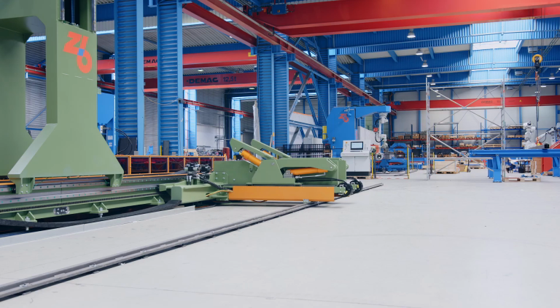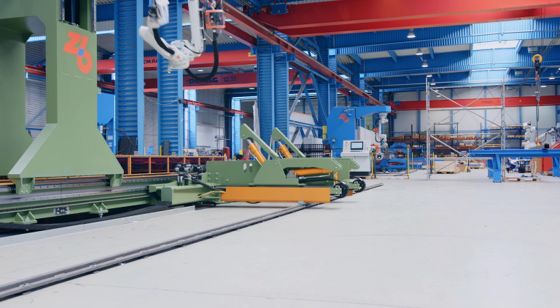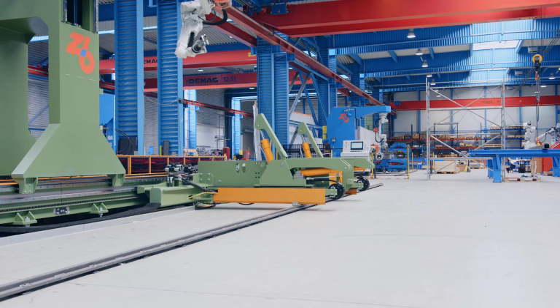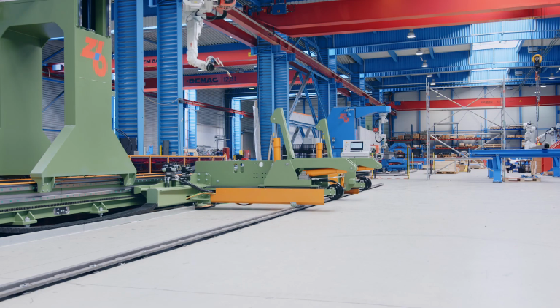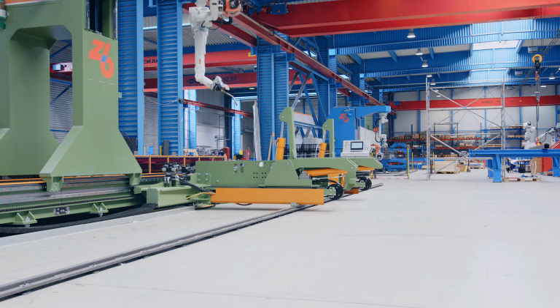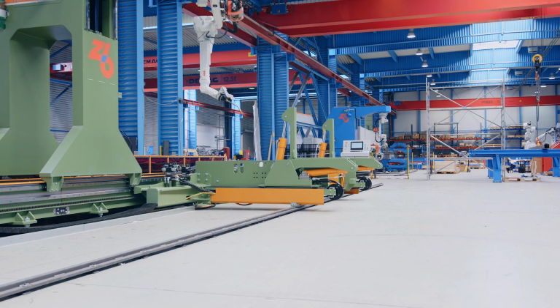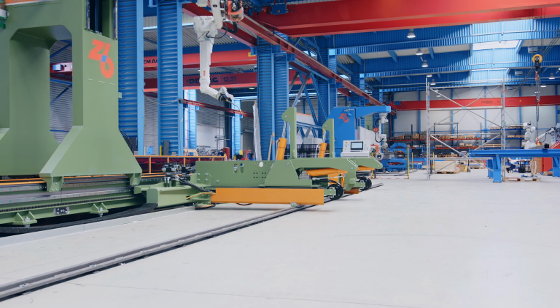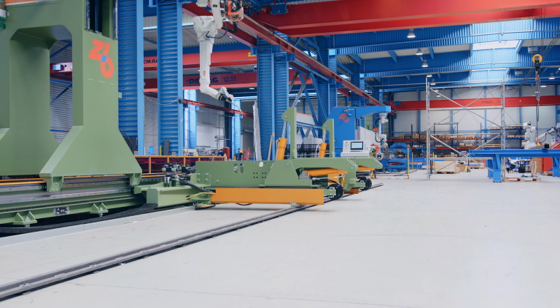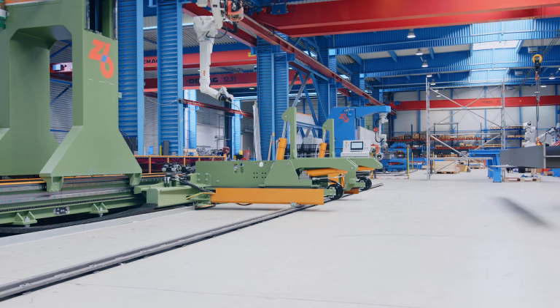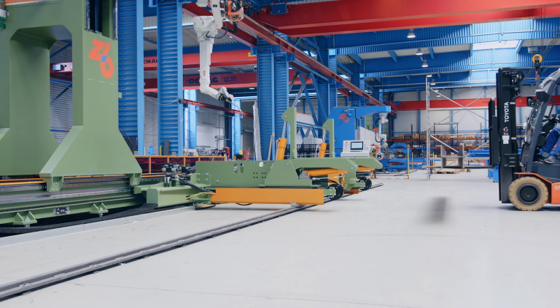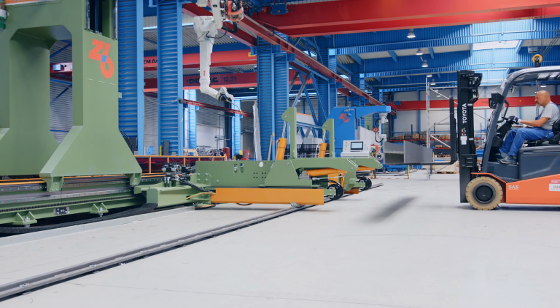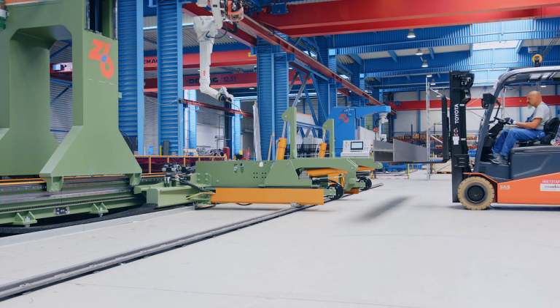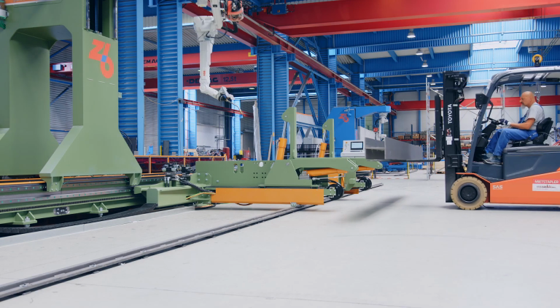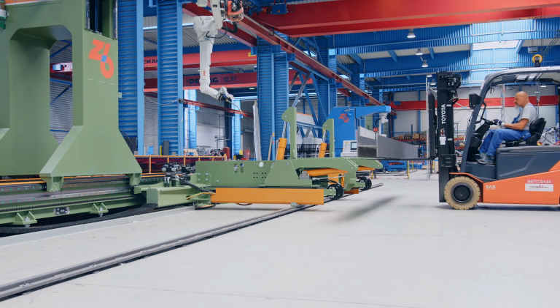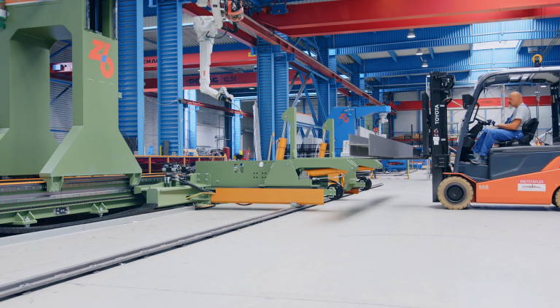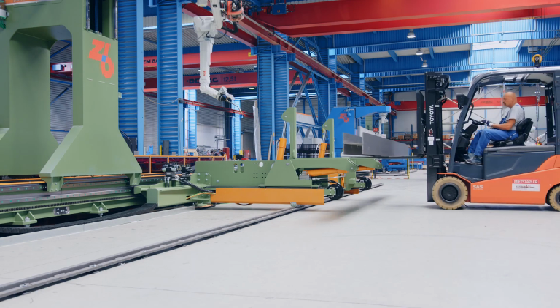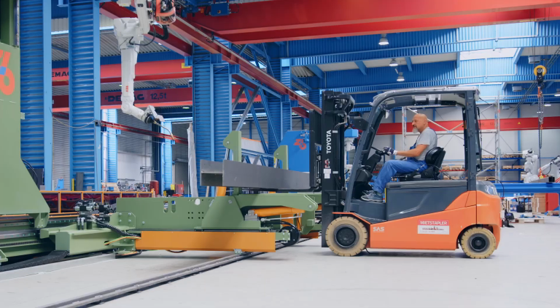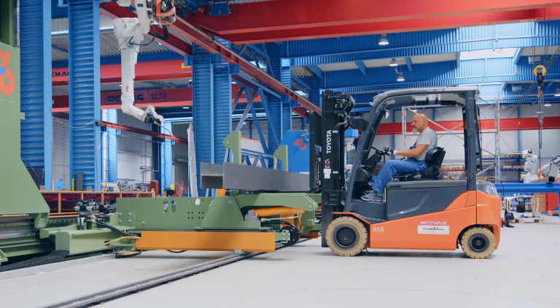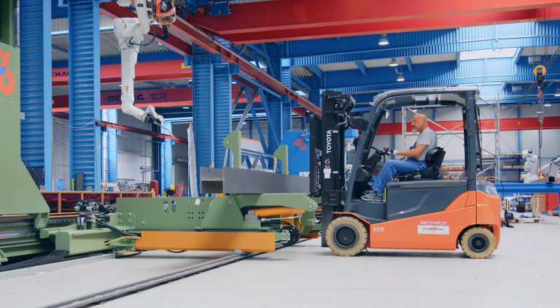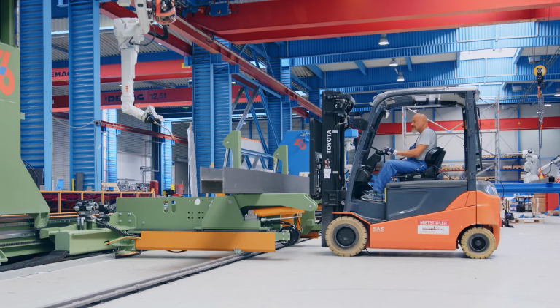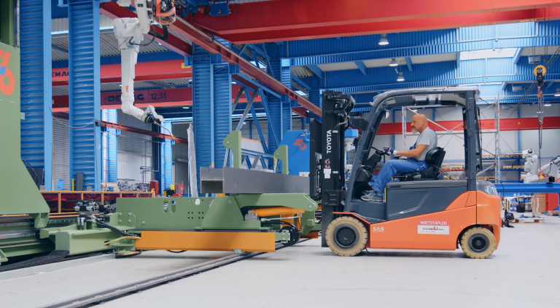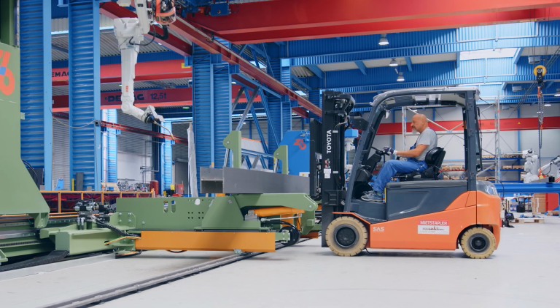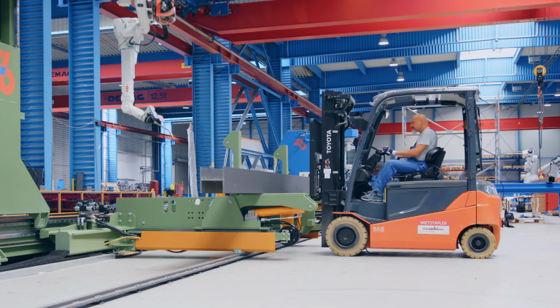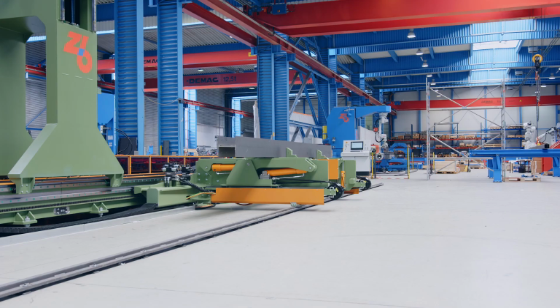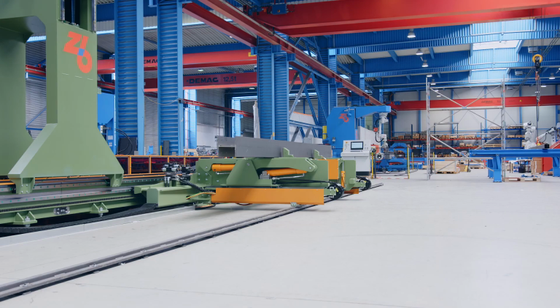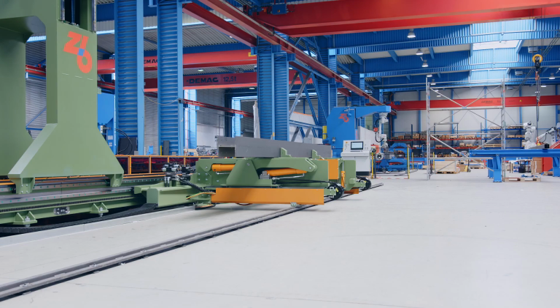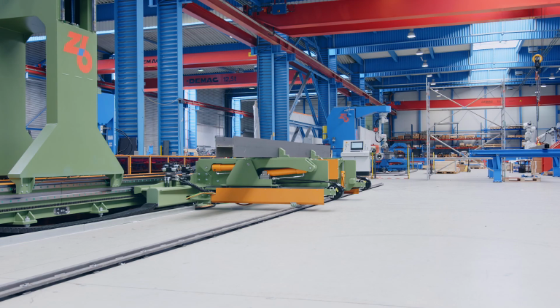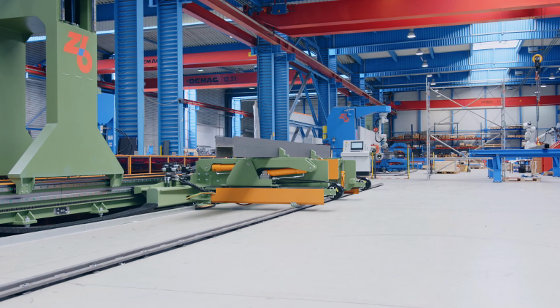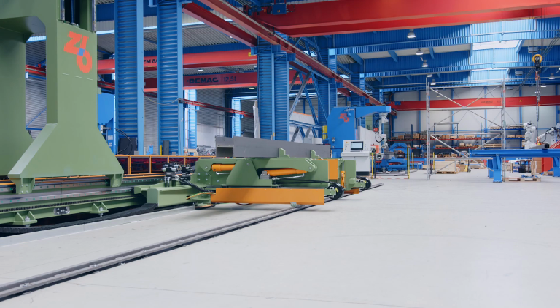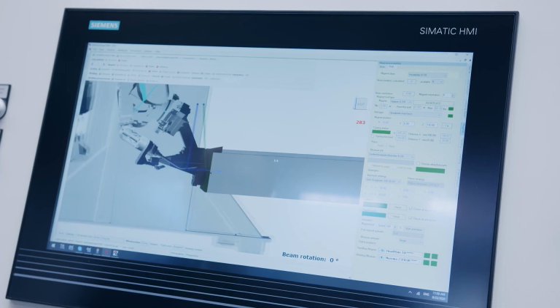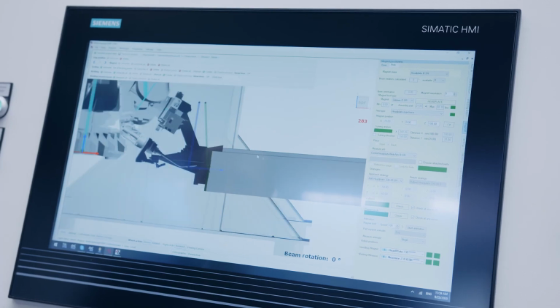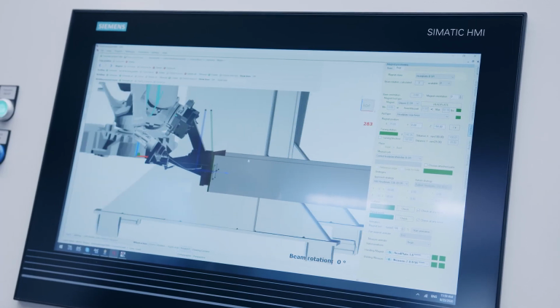Now it's time to prove the months of work we've put into this latest Petty Assembler and produce a perfect test beam.